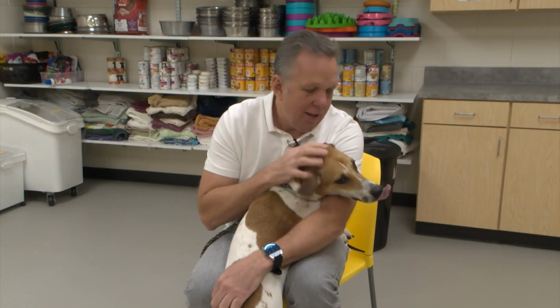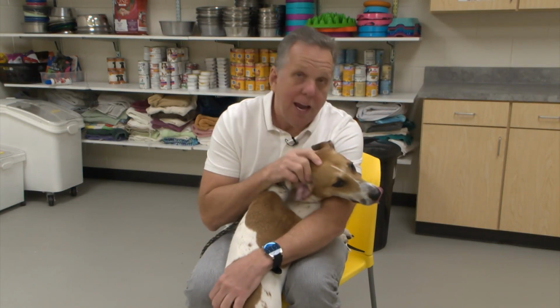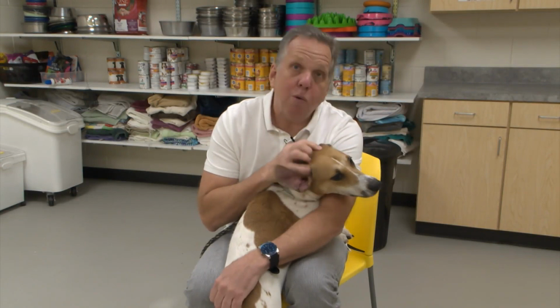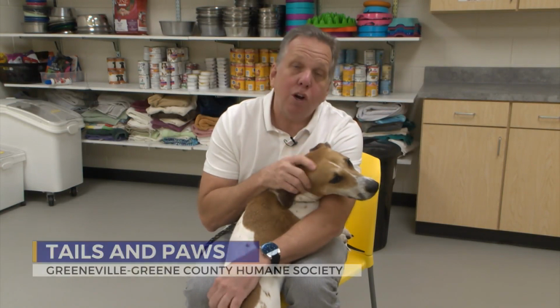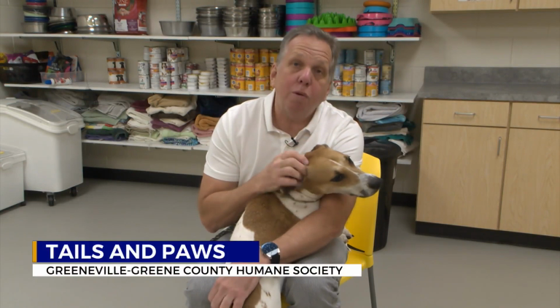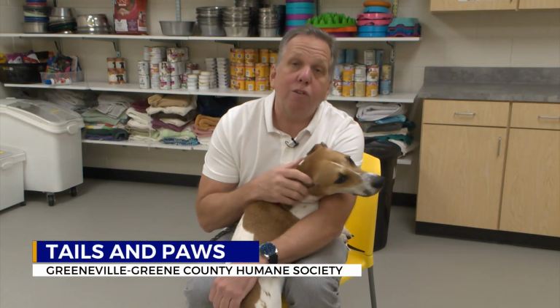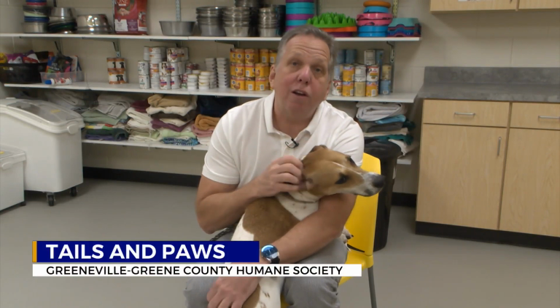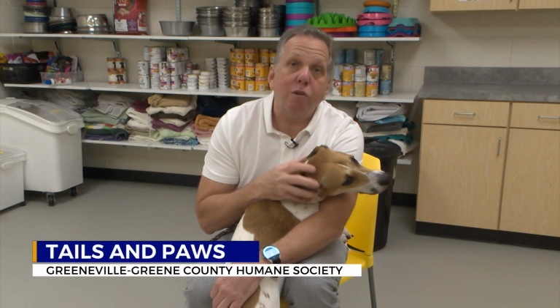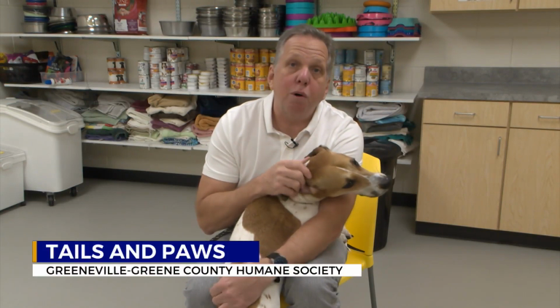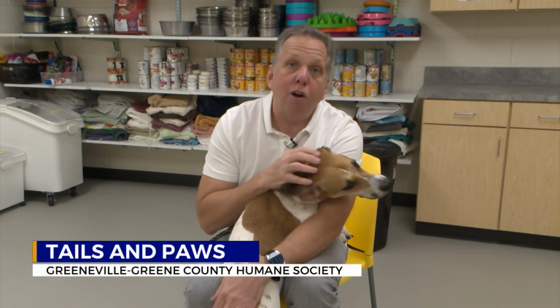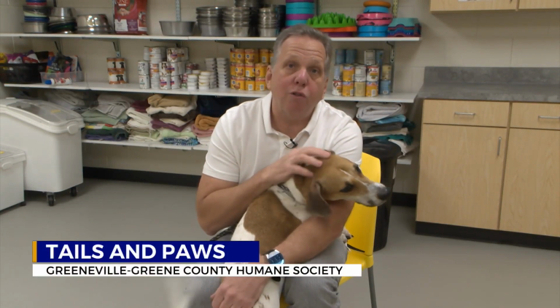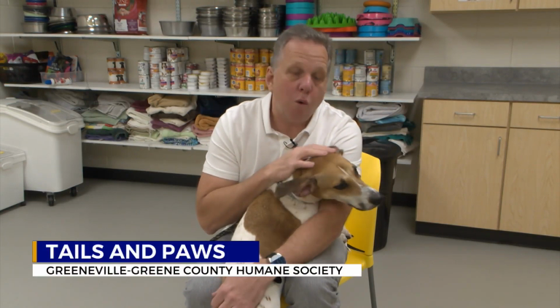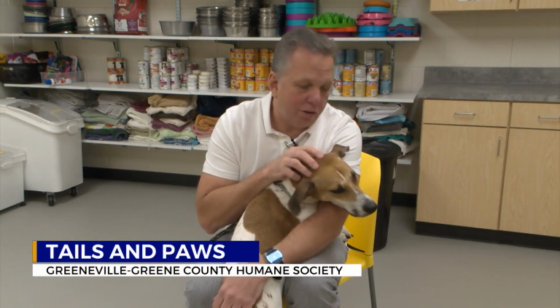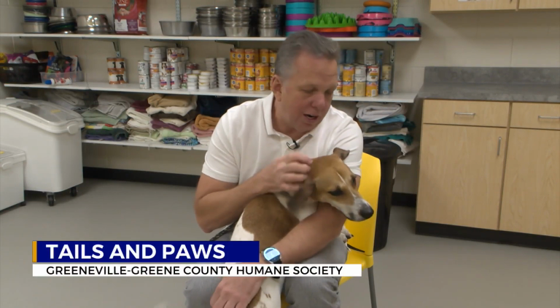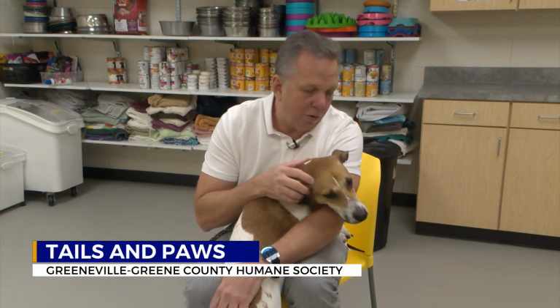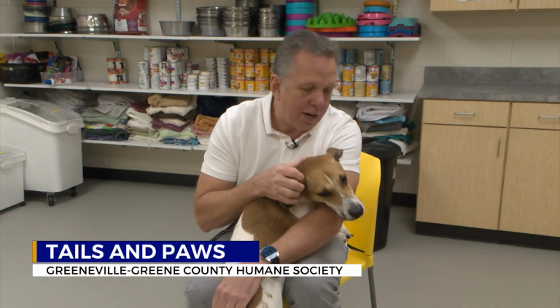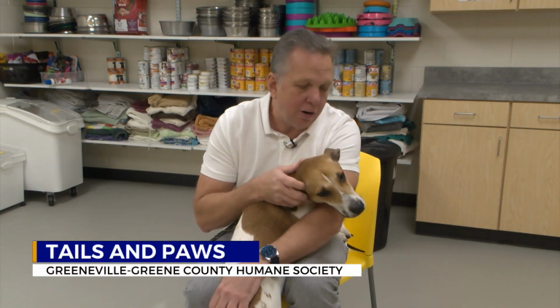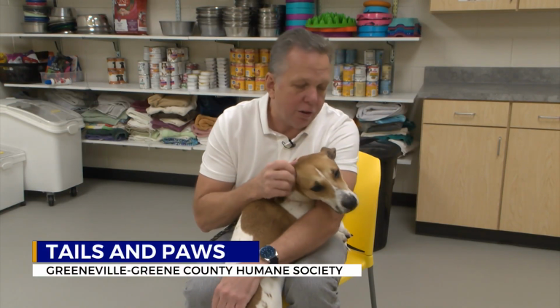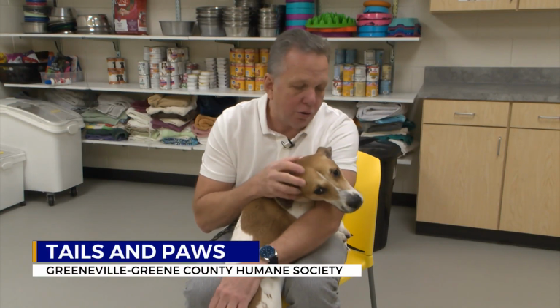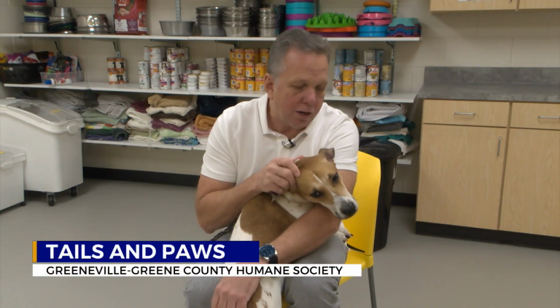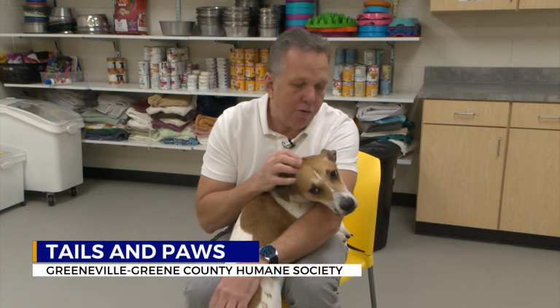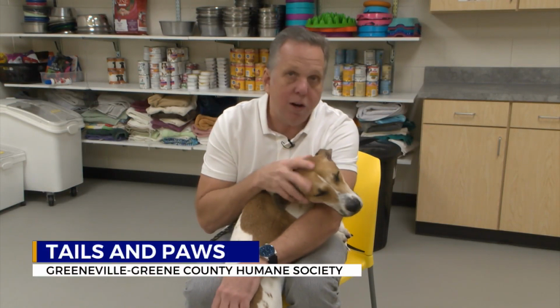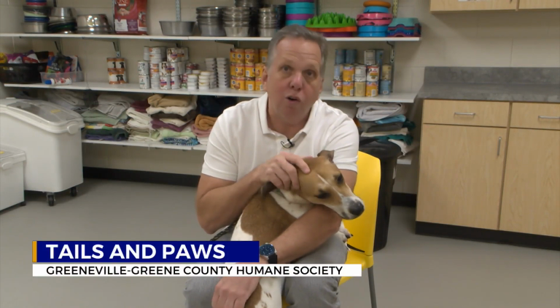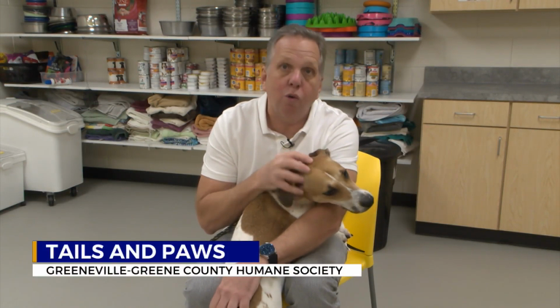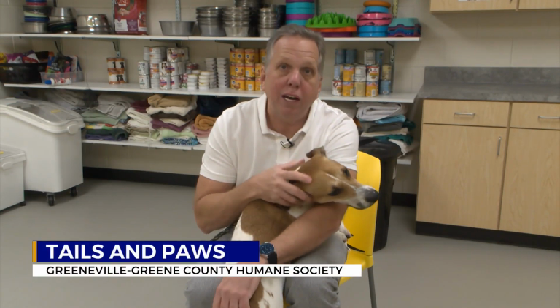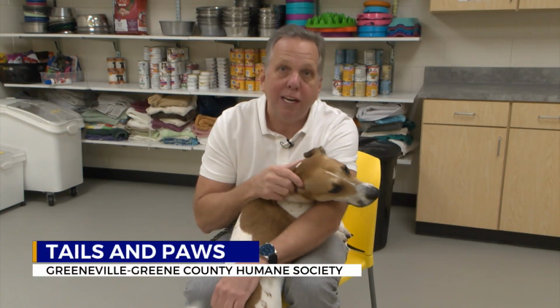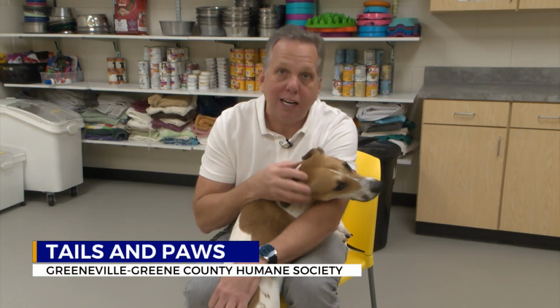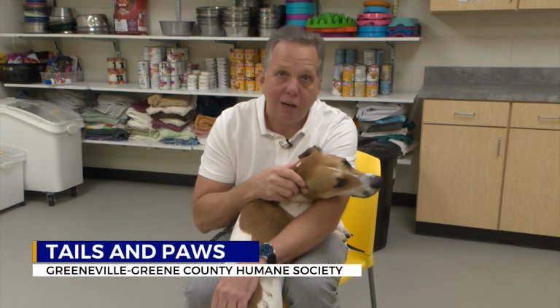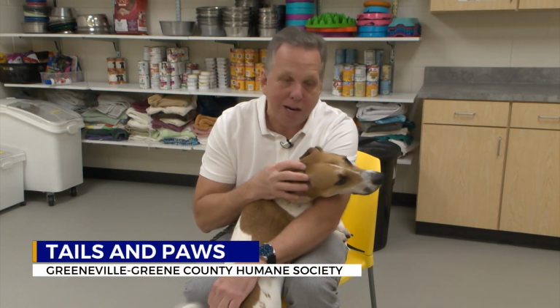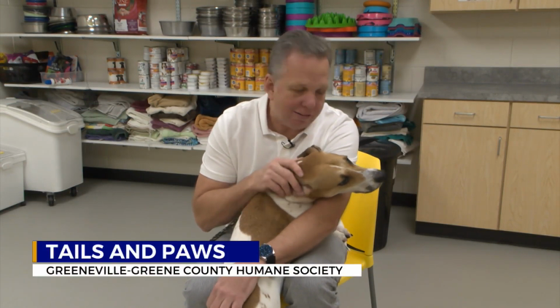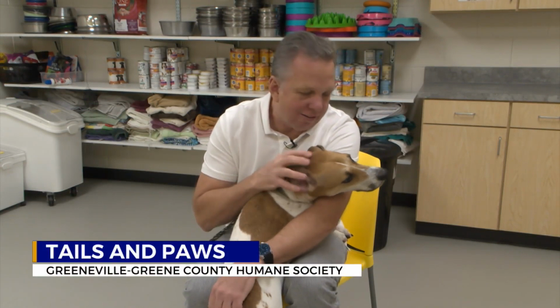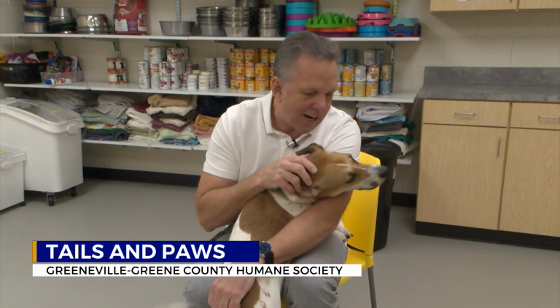Hey, we're going to open our Tails and Paws for today right here for the Greenville Green County Humane Society.